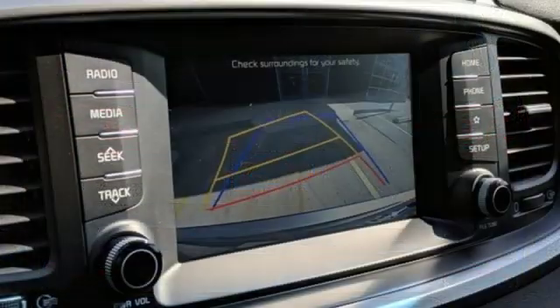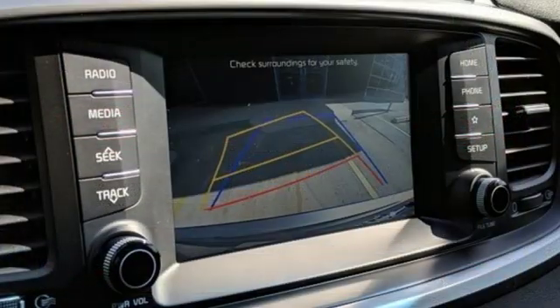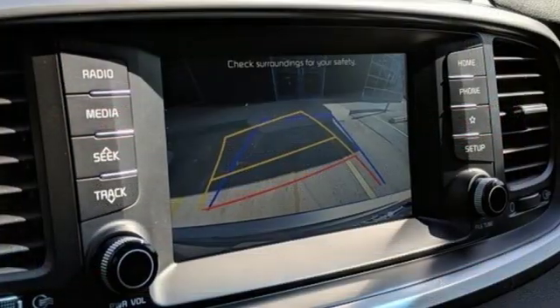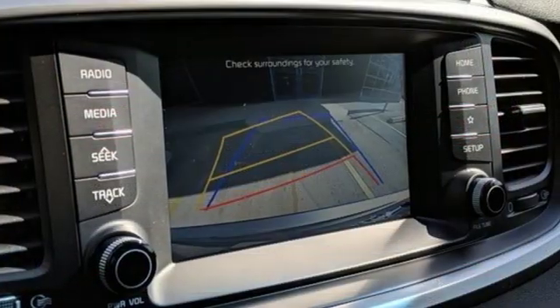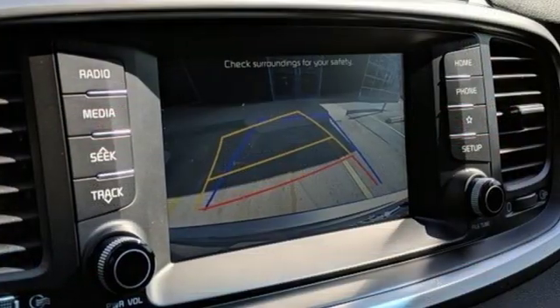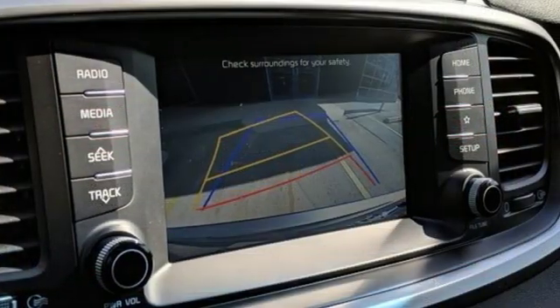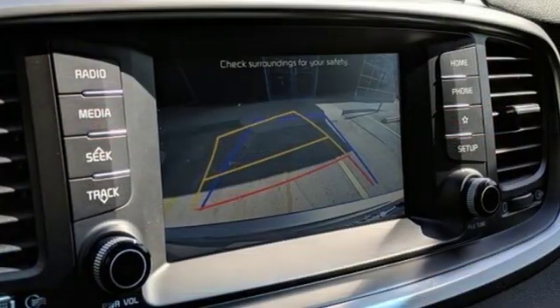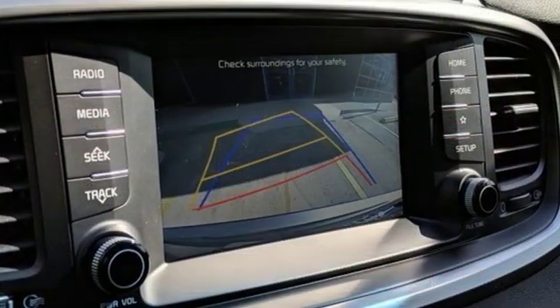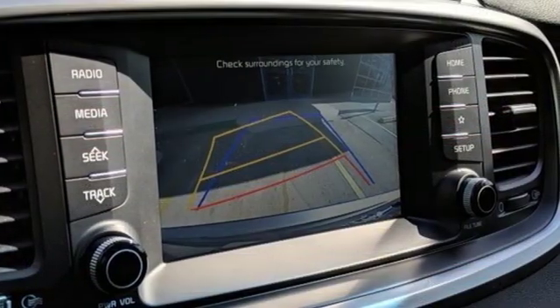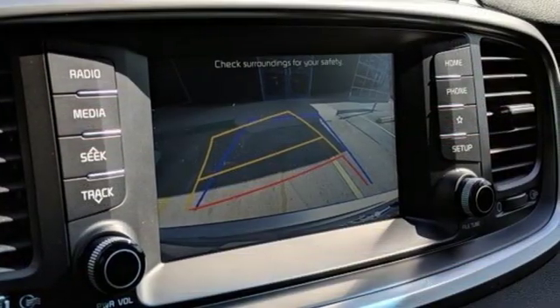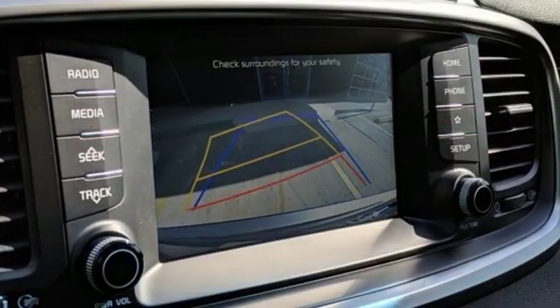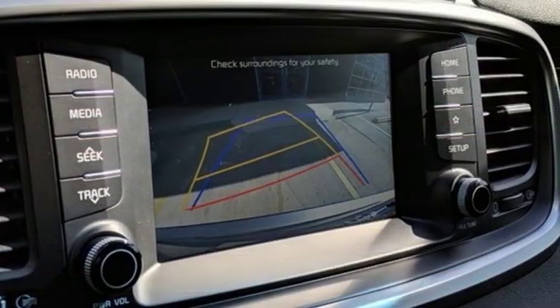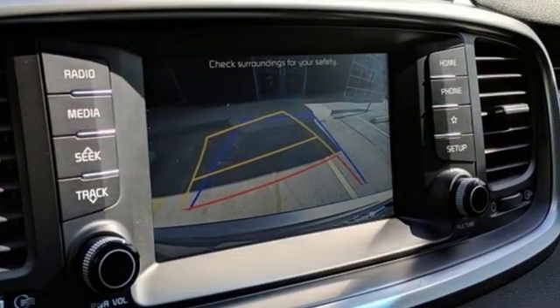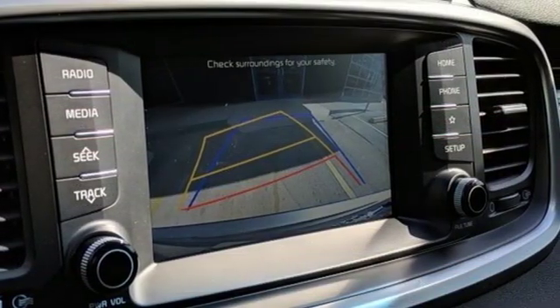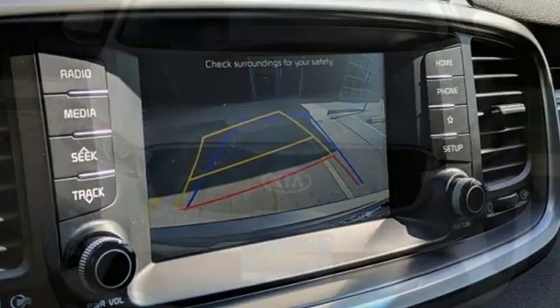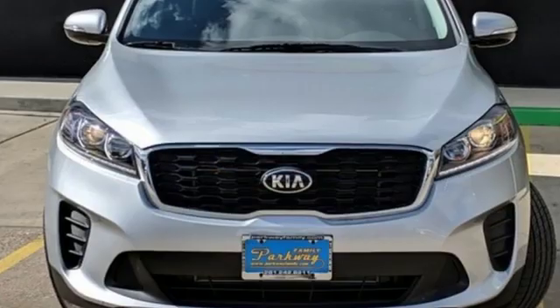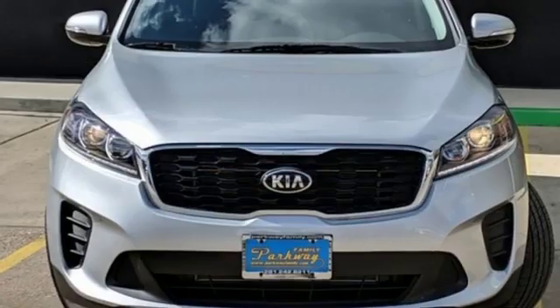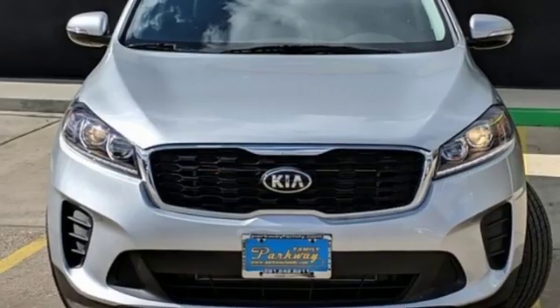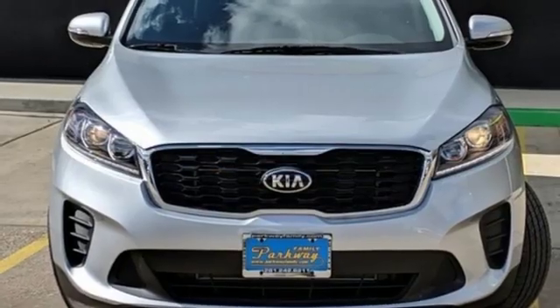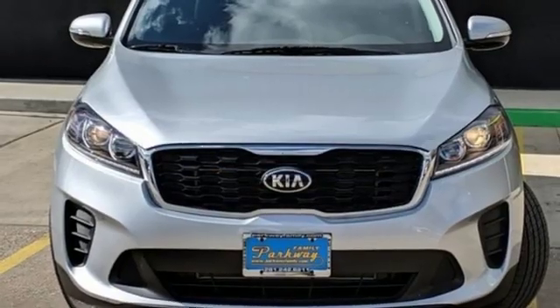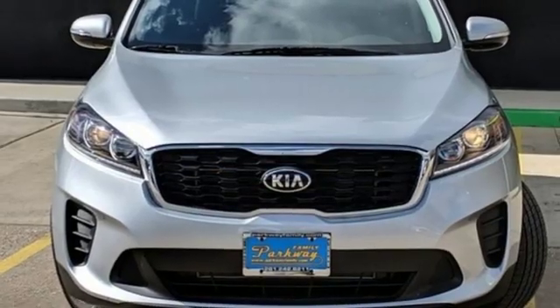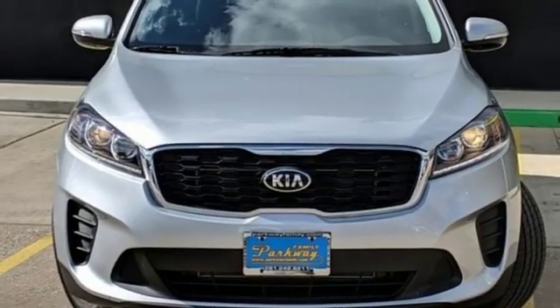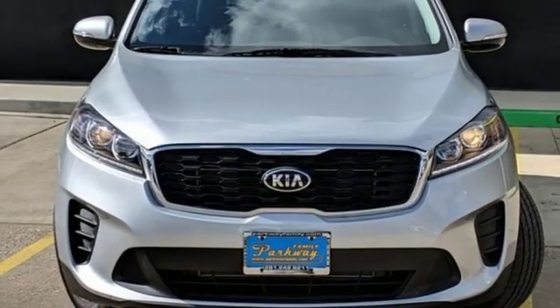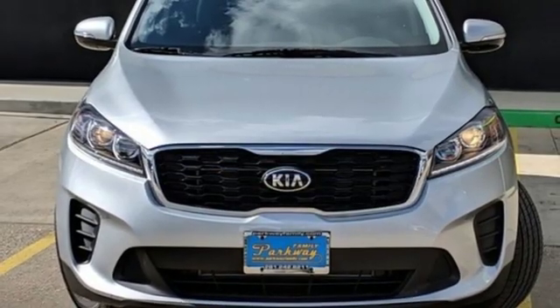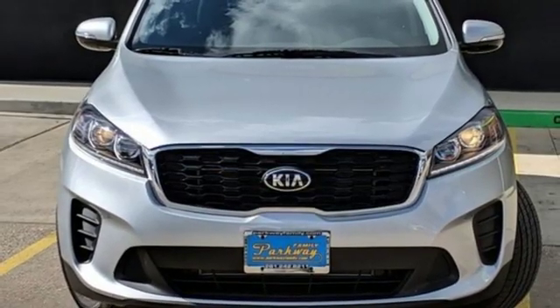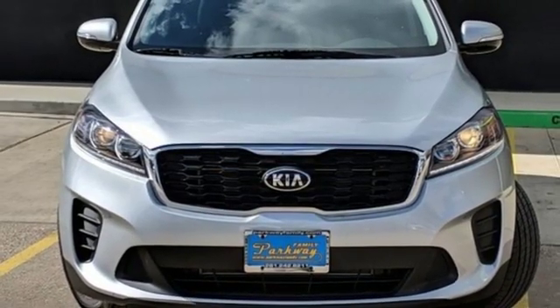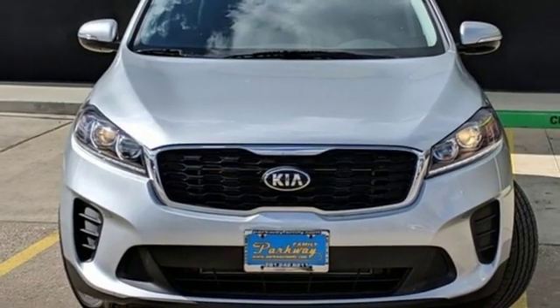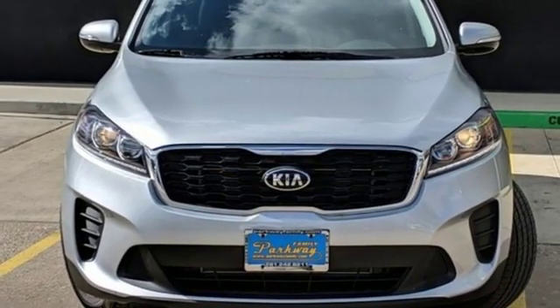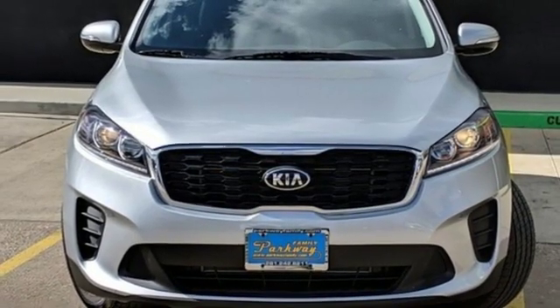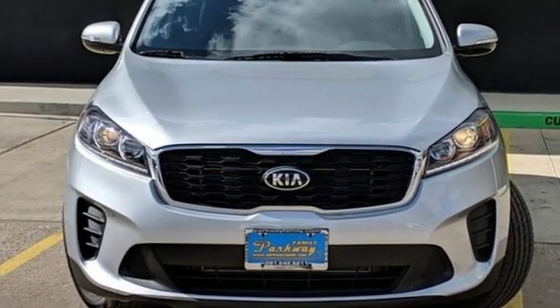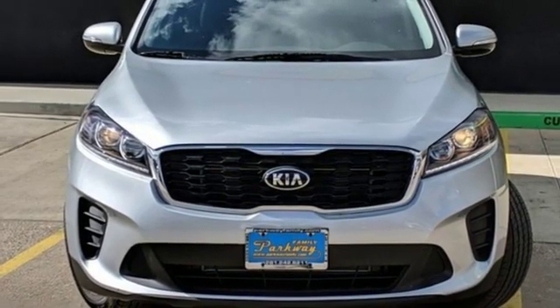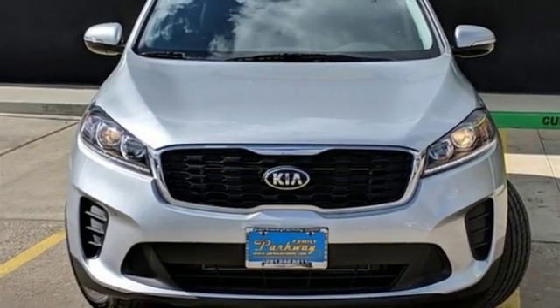Kia — designed for fun, driven for thrills. Someone's going to drive this fantastic vehicle off the lot. Should be you. Test drive it today.